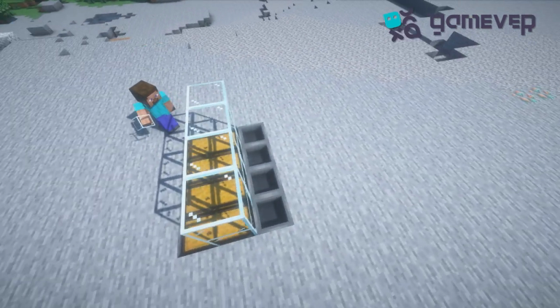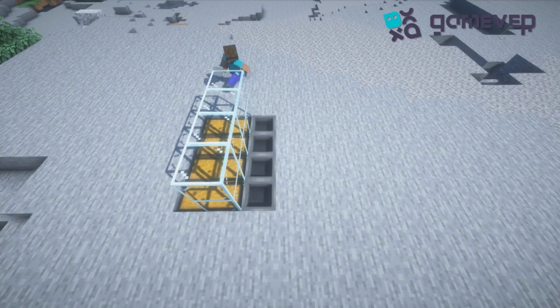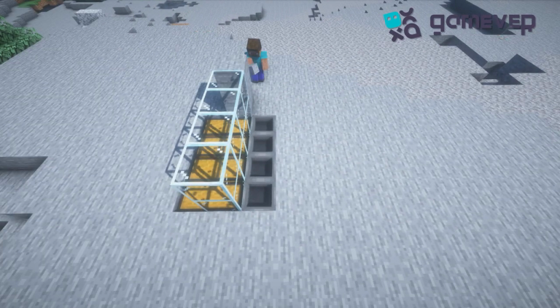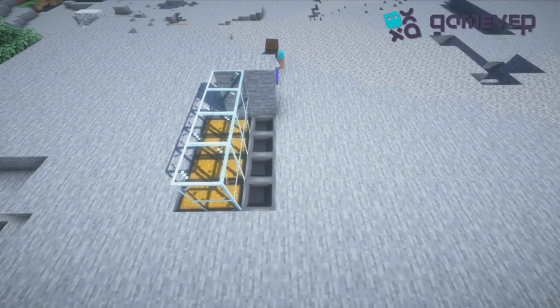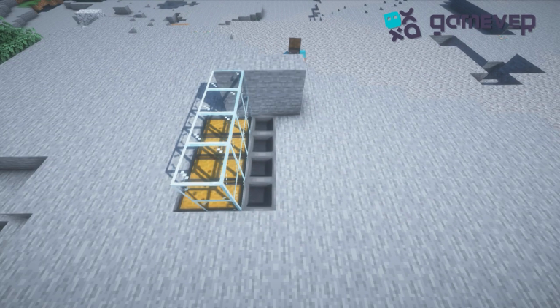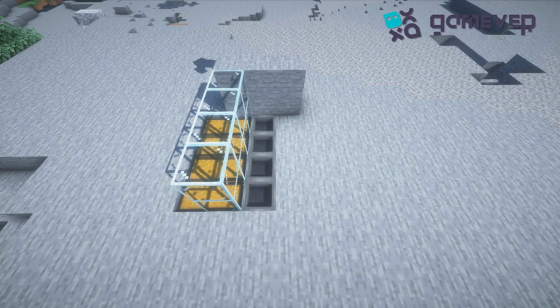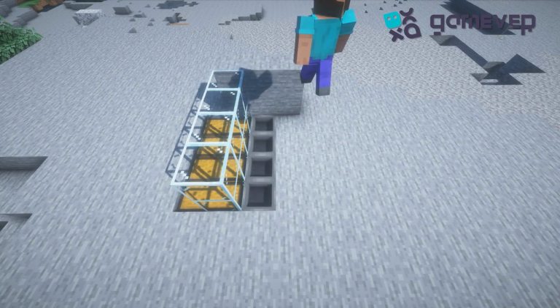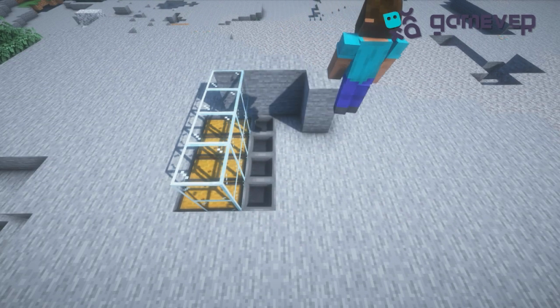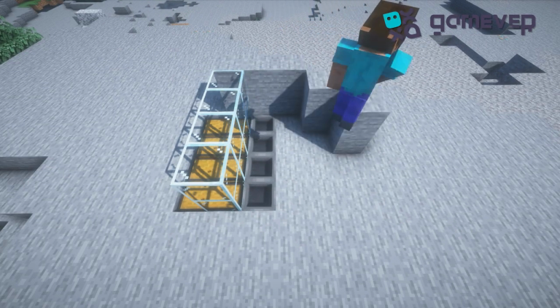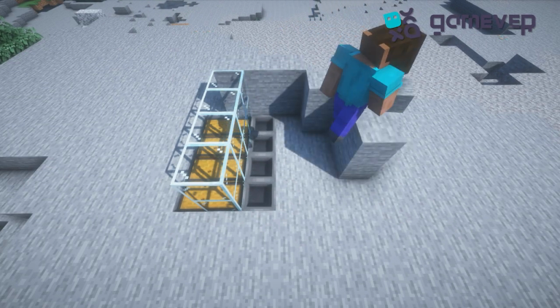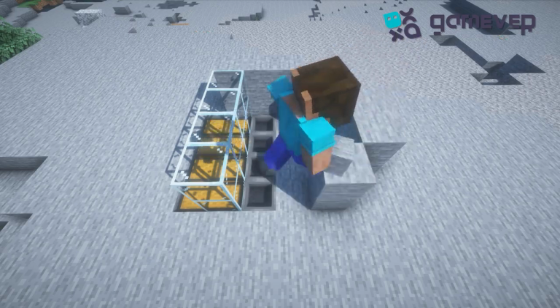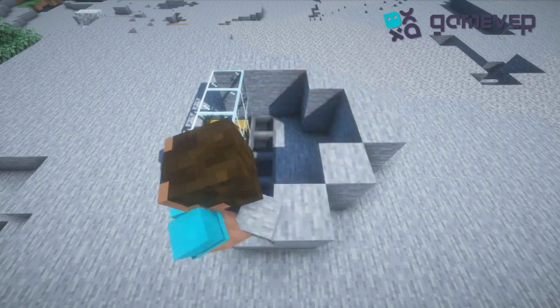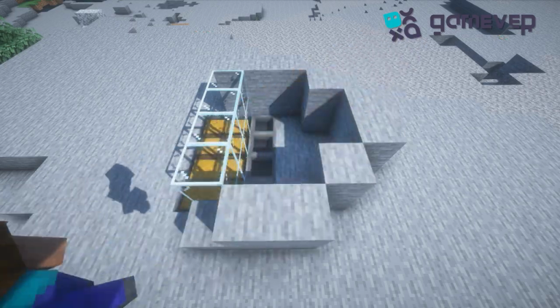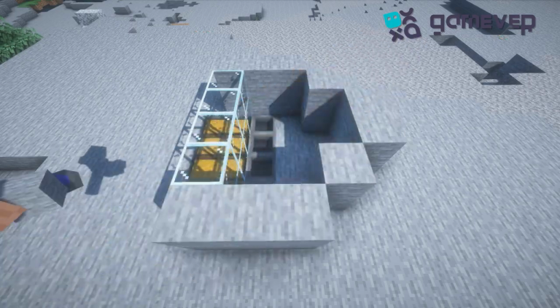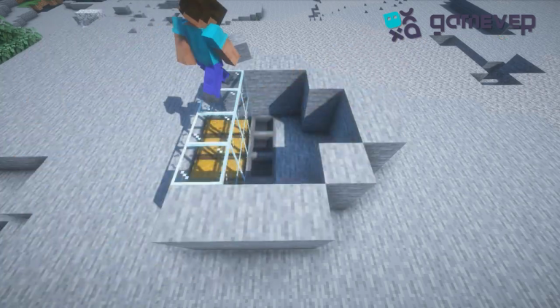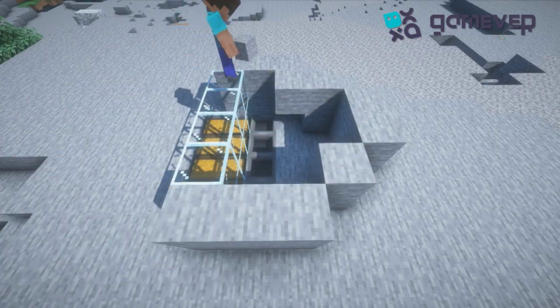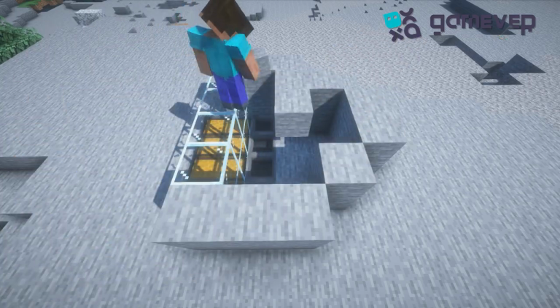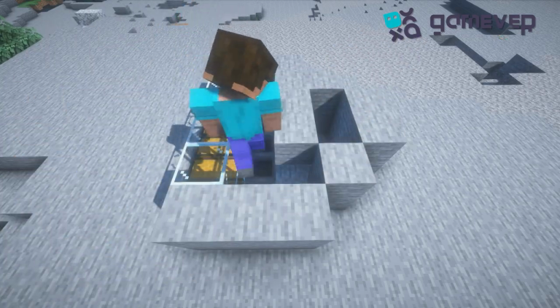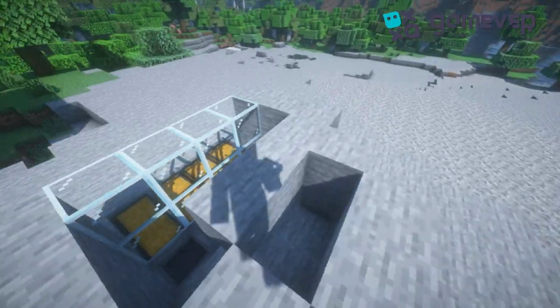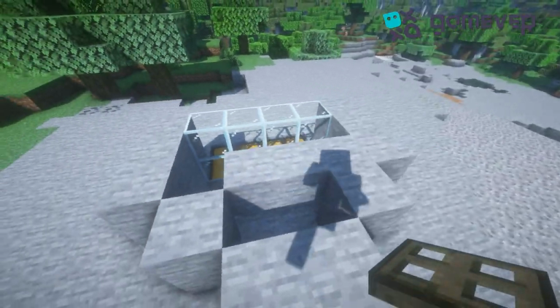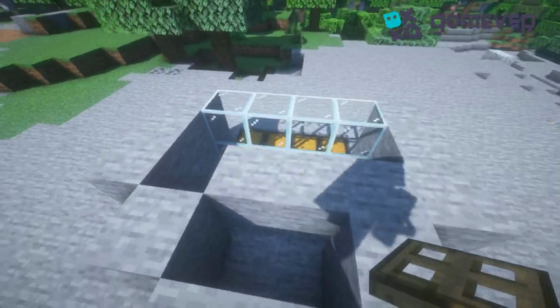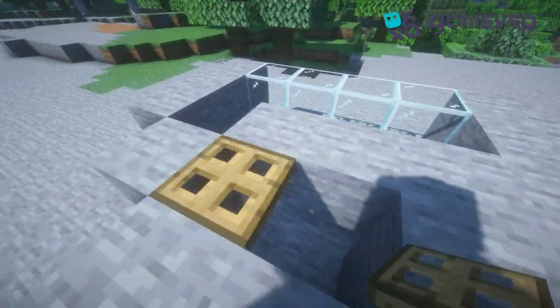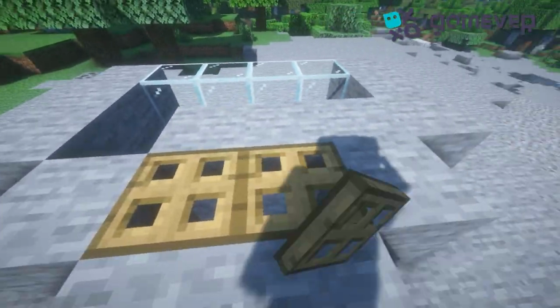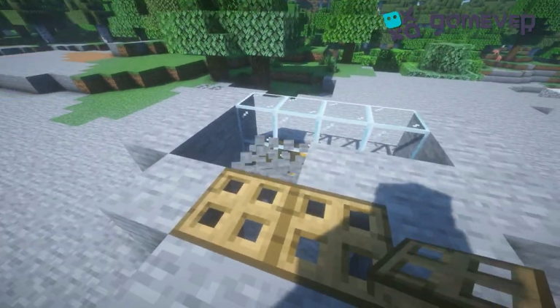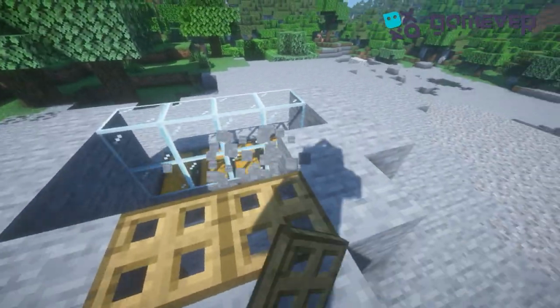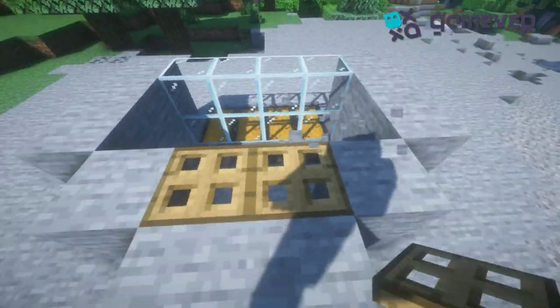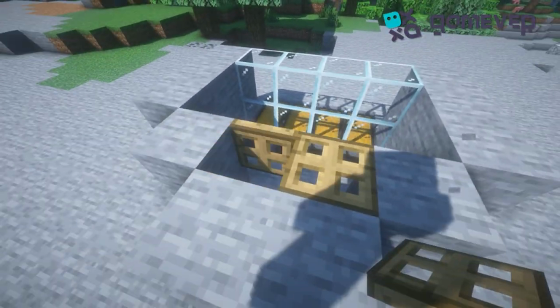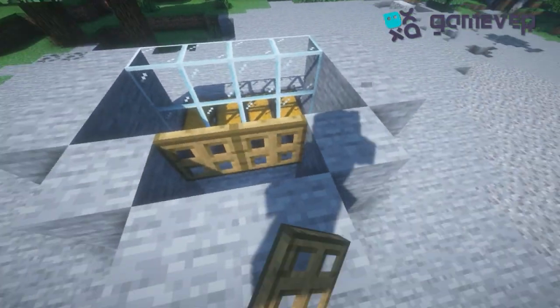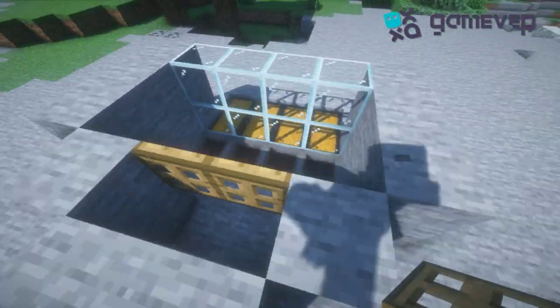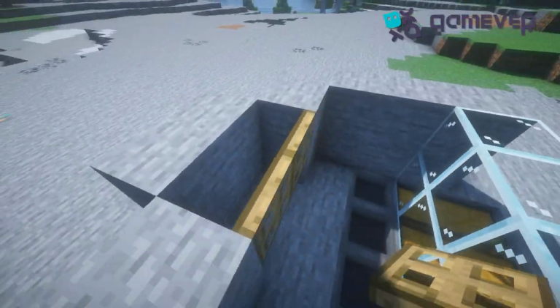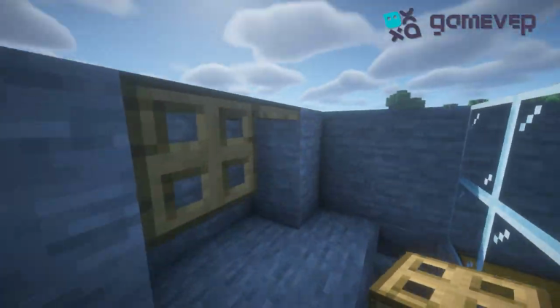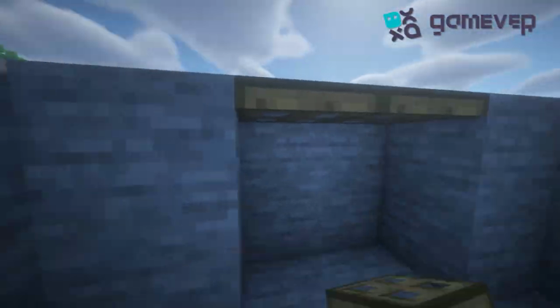Place glass in front of the hoppers and any building blocks around them. Place two trap doors and pour two buckets of water underneath them.